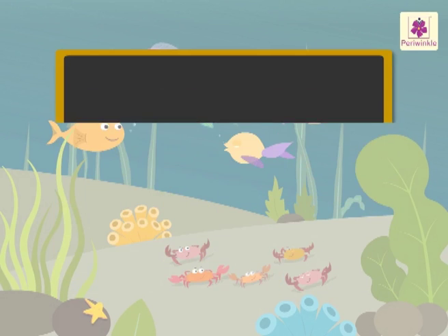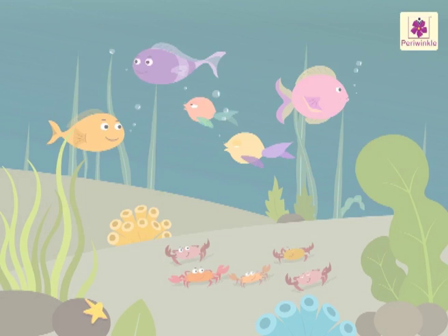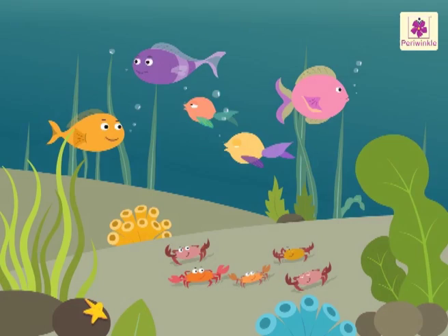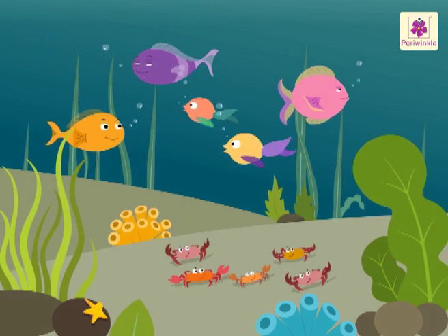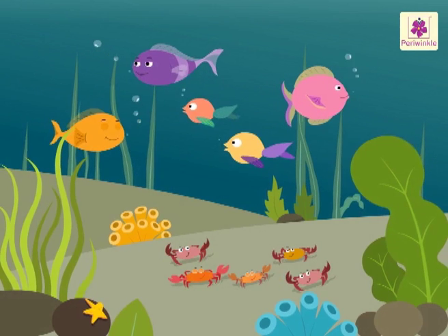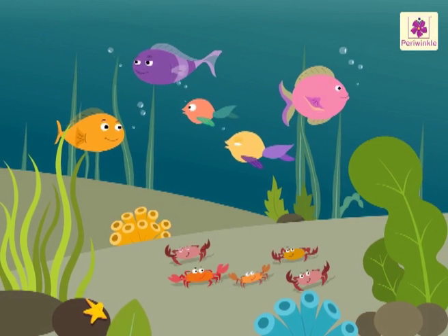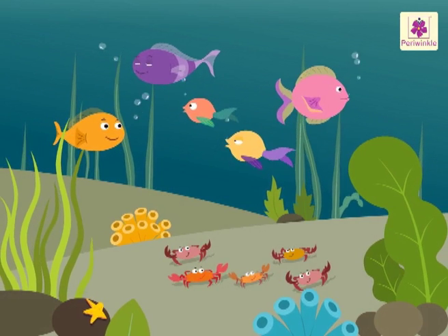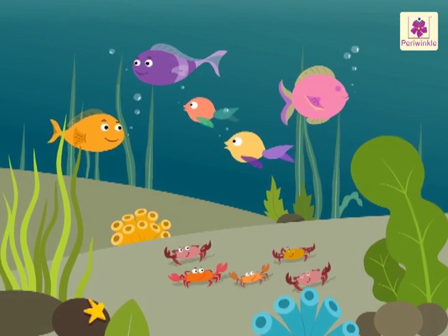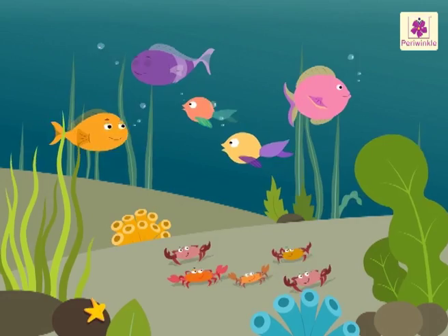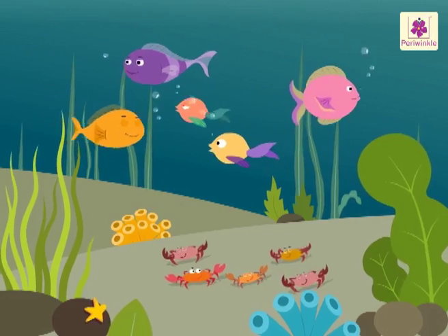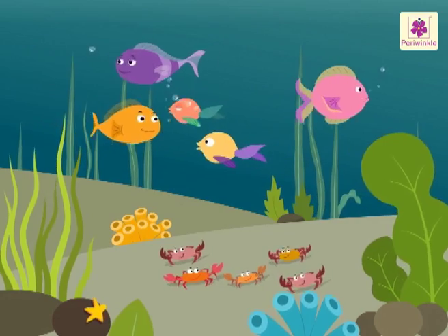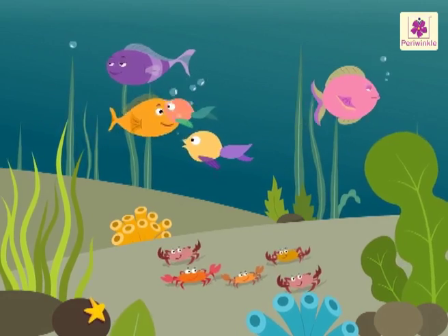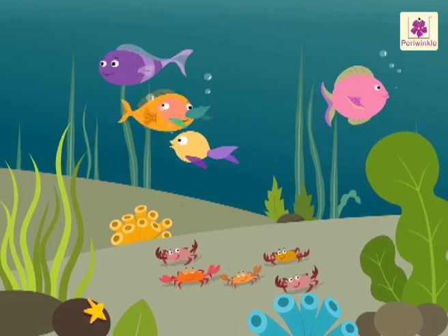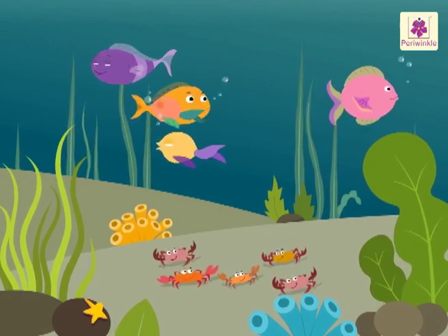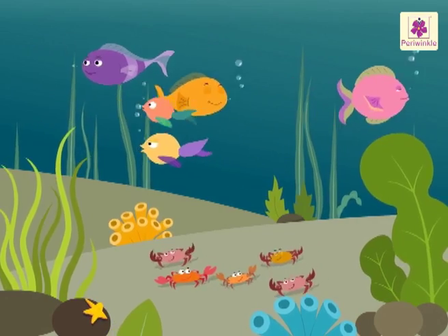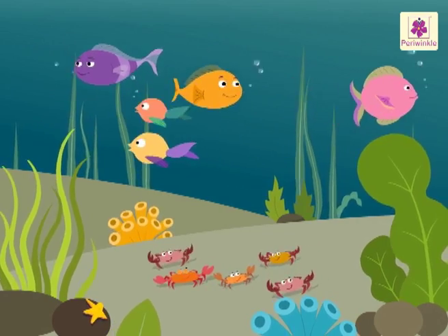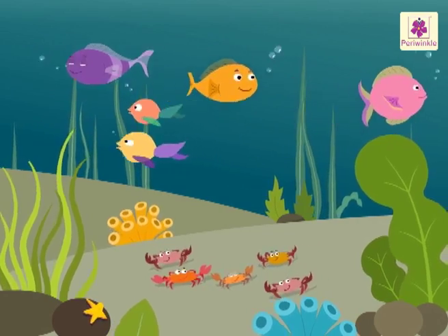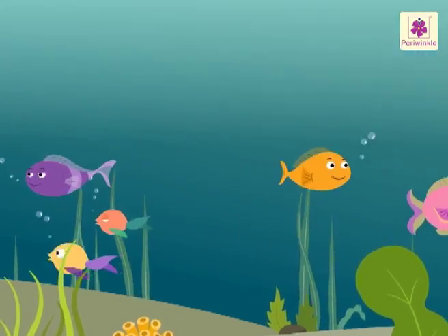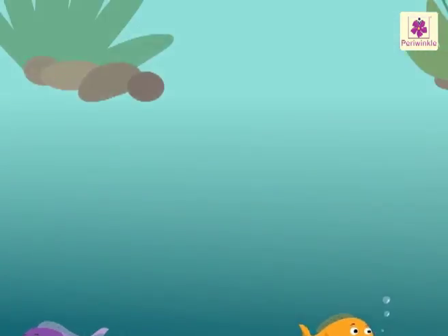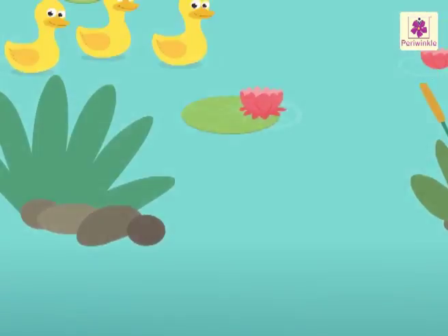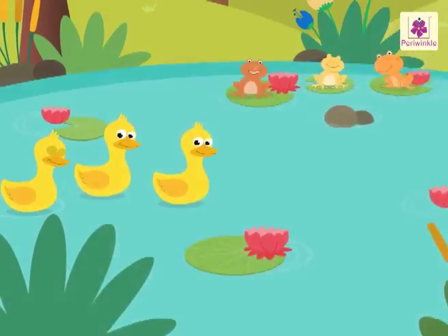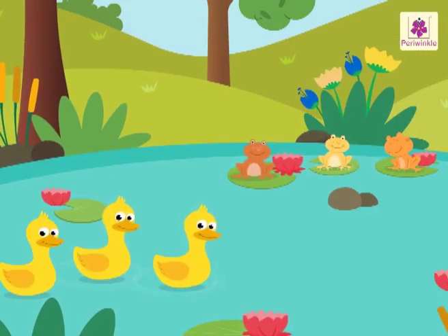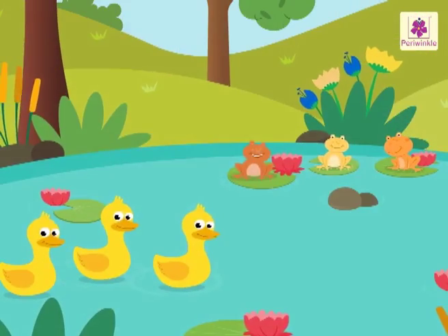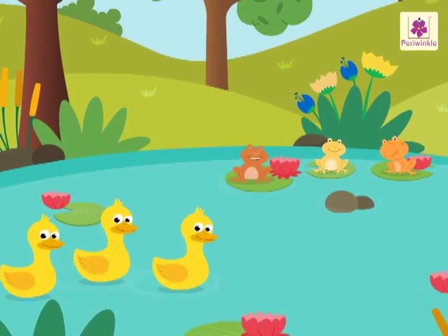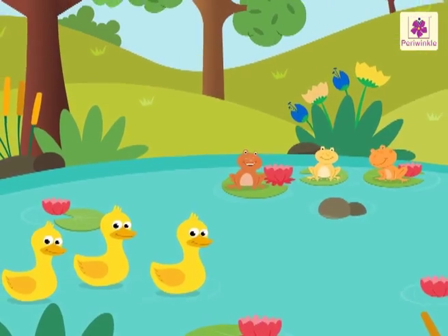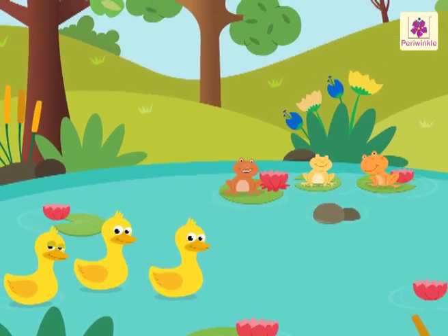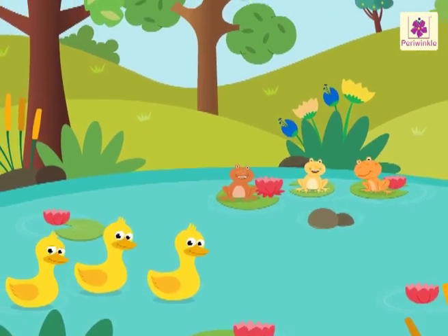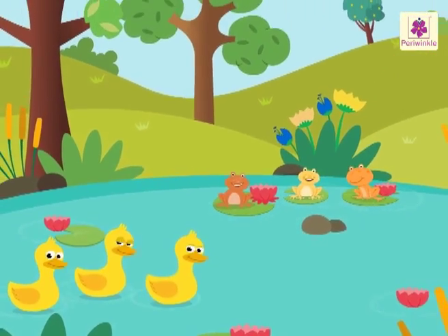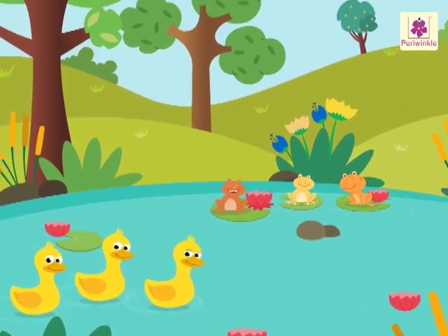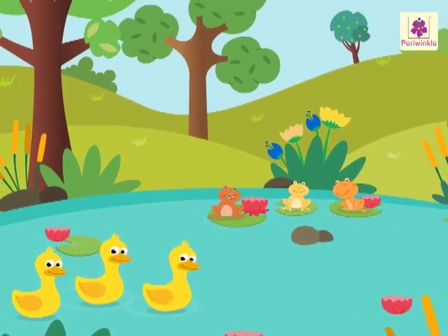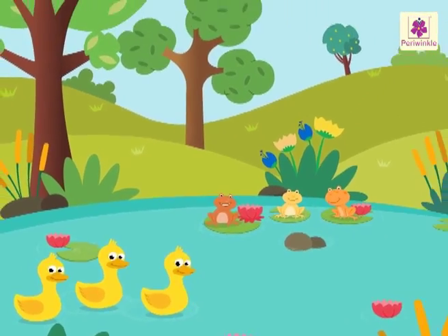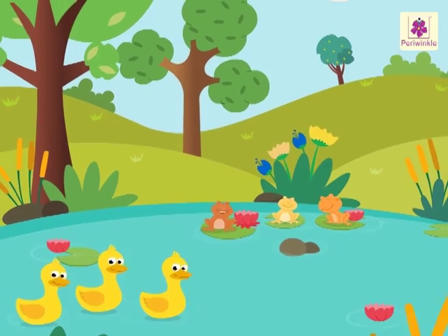Wasn't it fun to learn about equal numbers with the help of these beautiful animals?